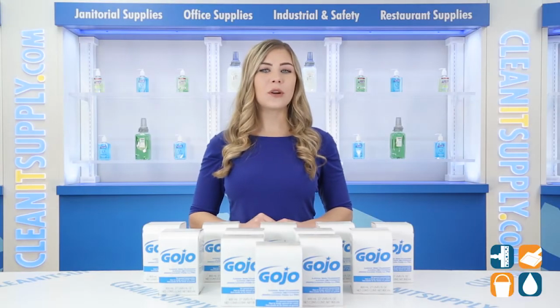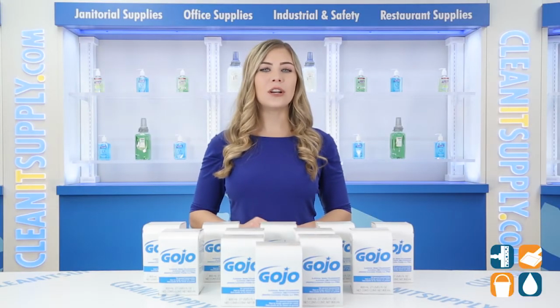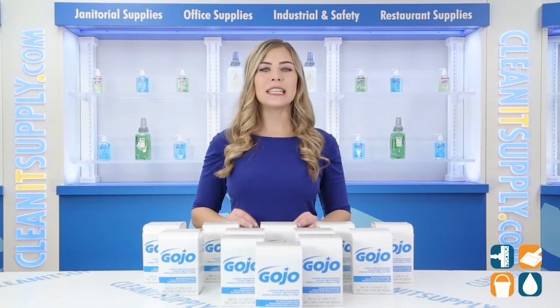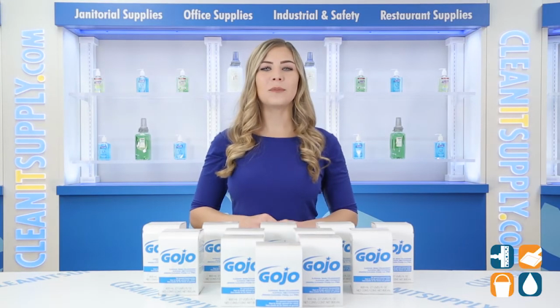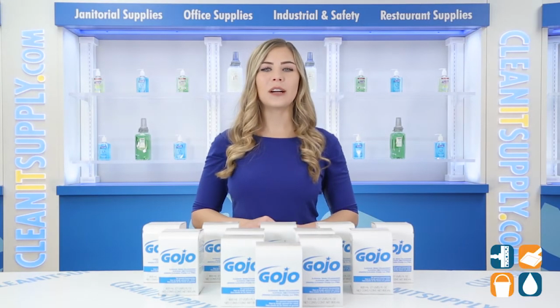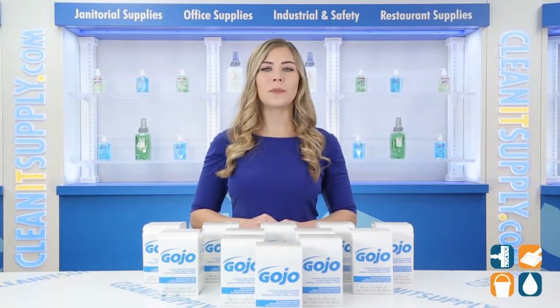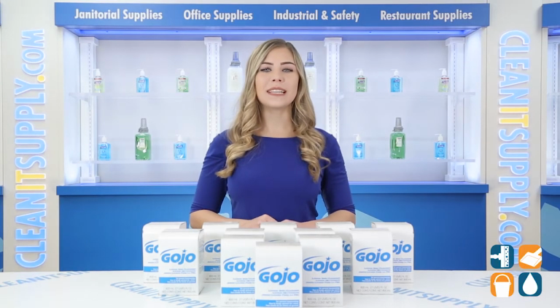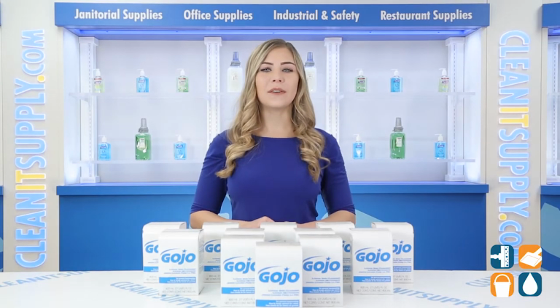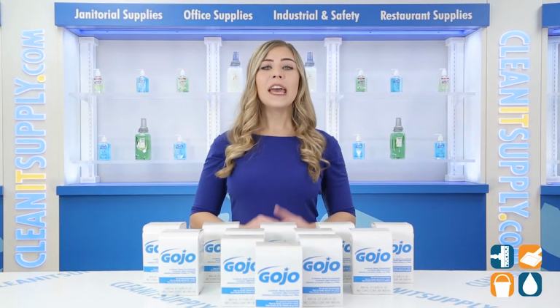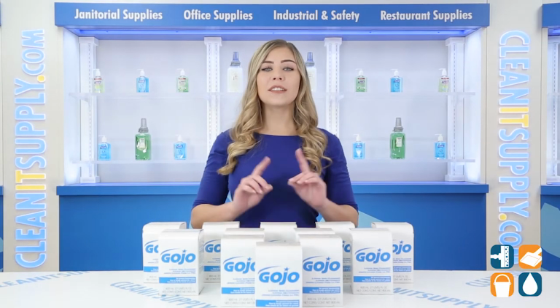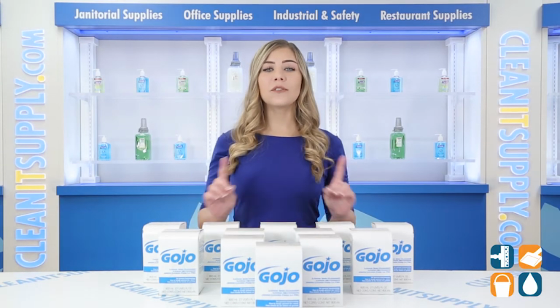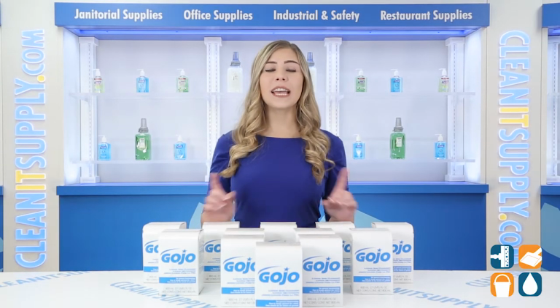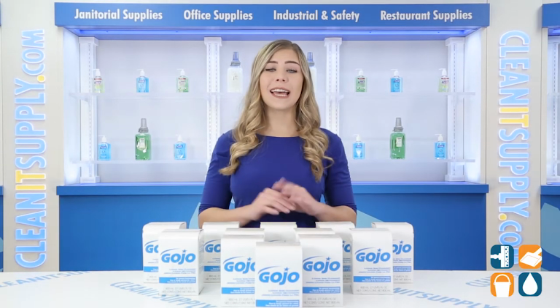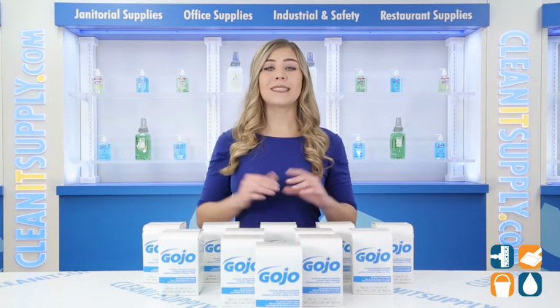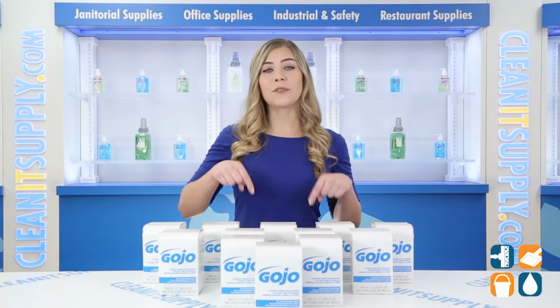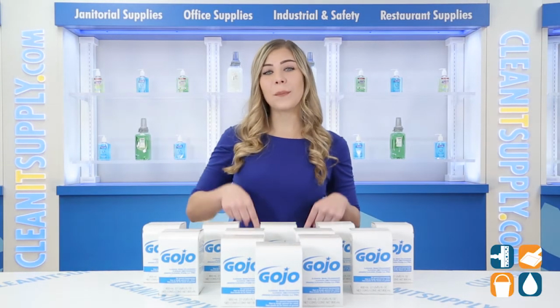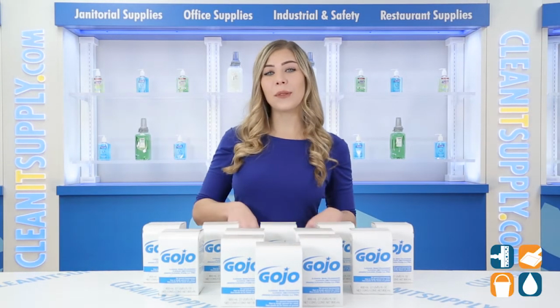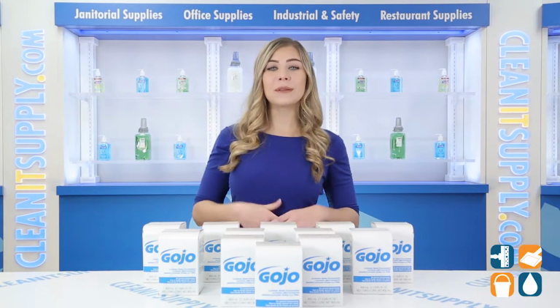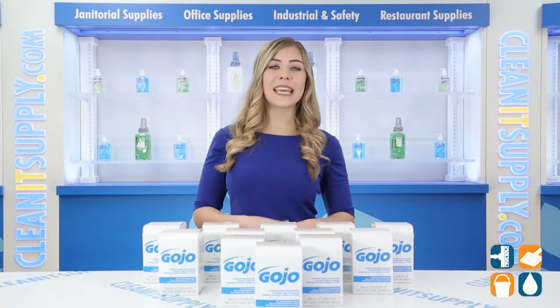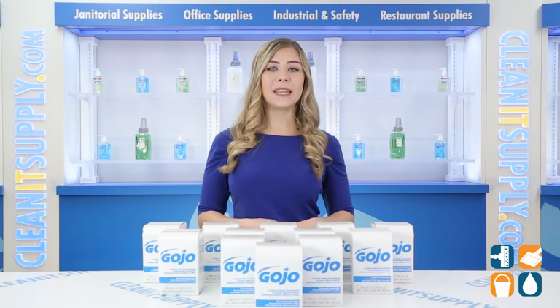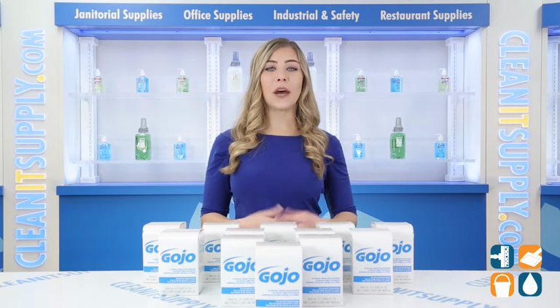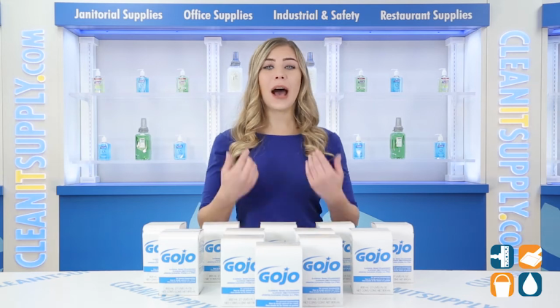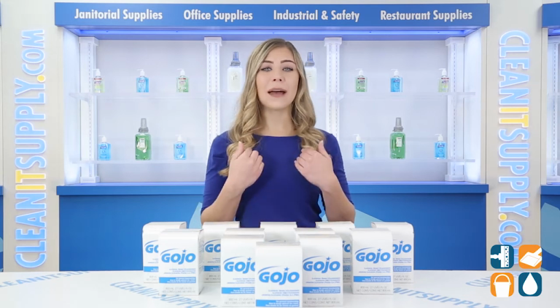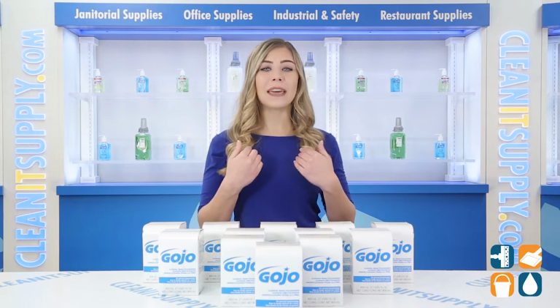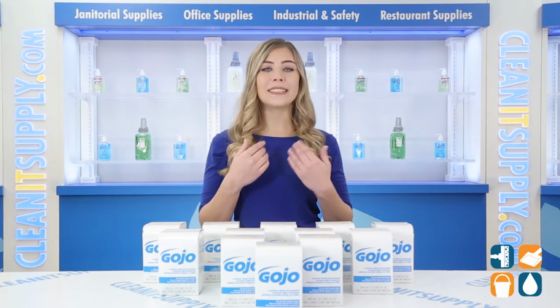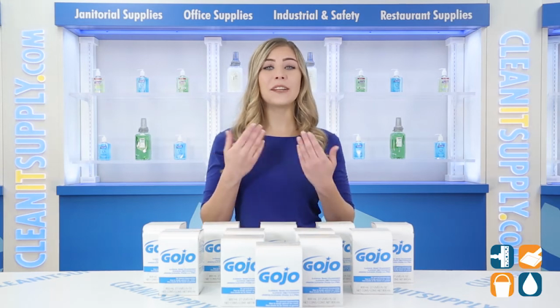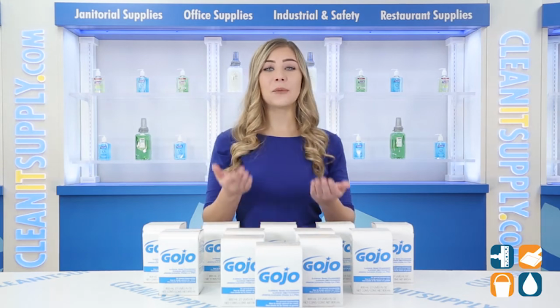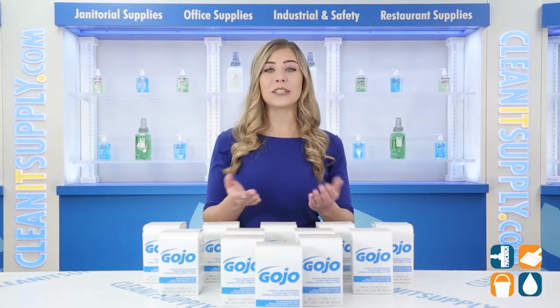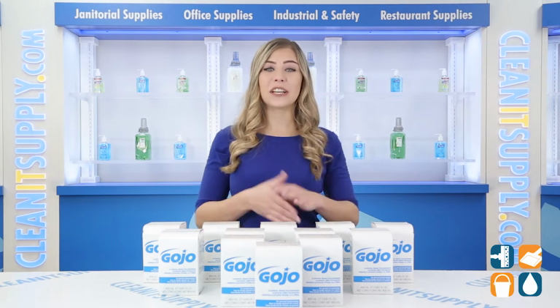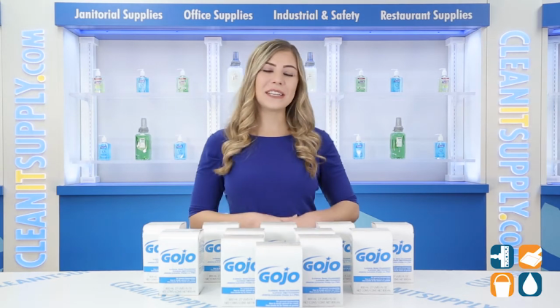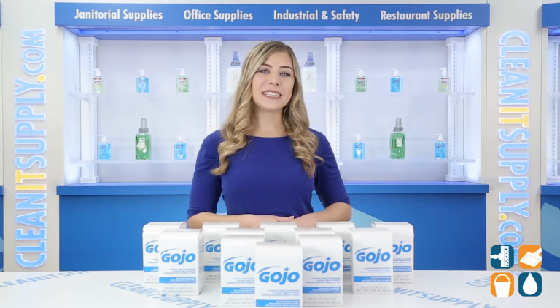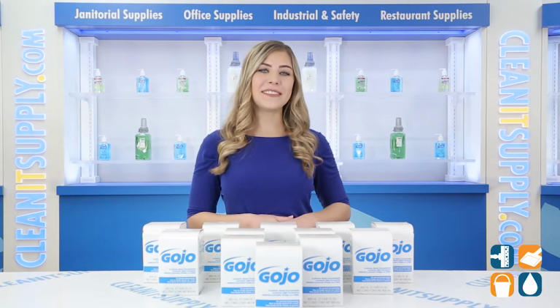And don't forget to subscribe below to get in the know. I'm Kayla C and you're watching CleanIt TV.